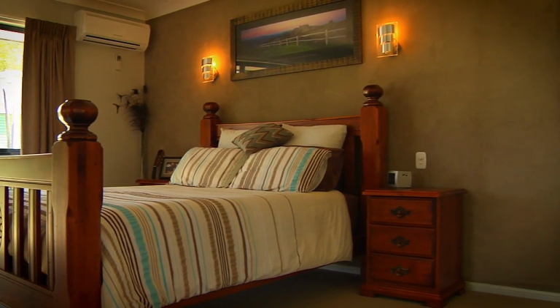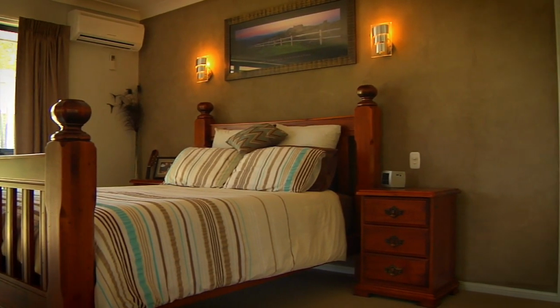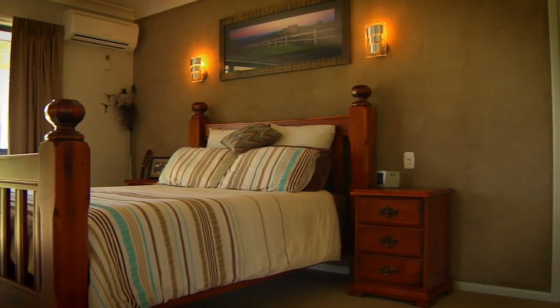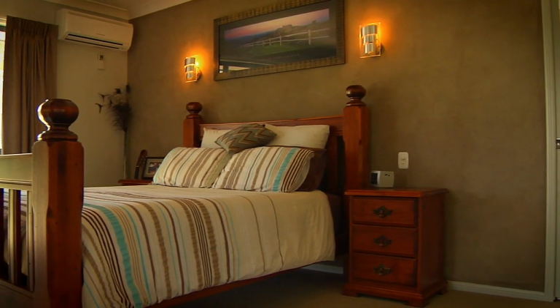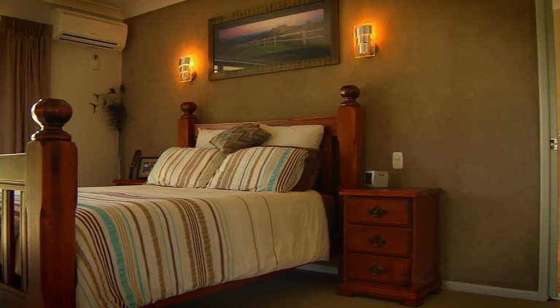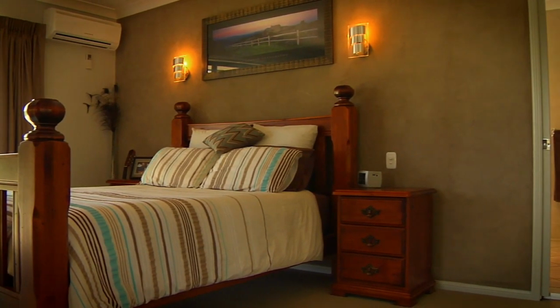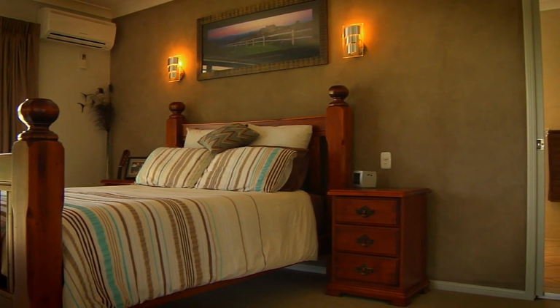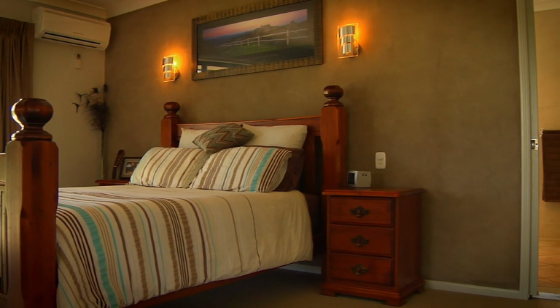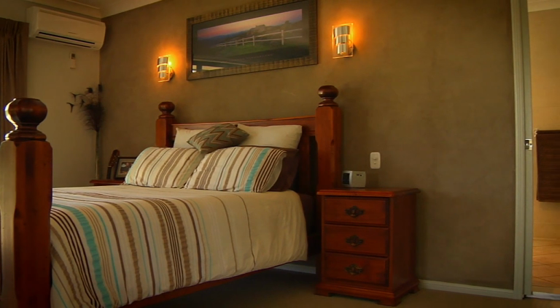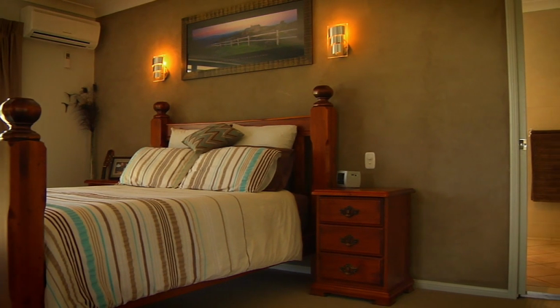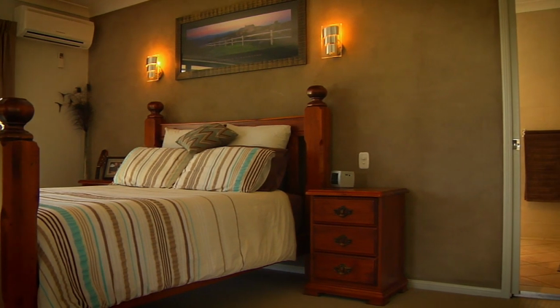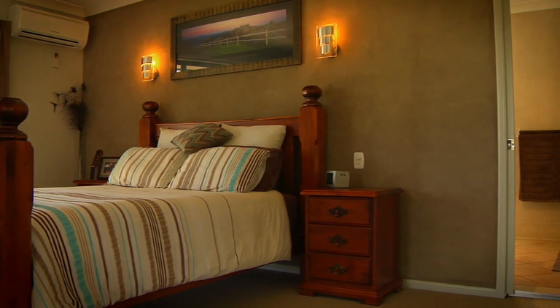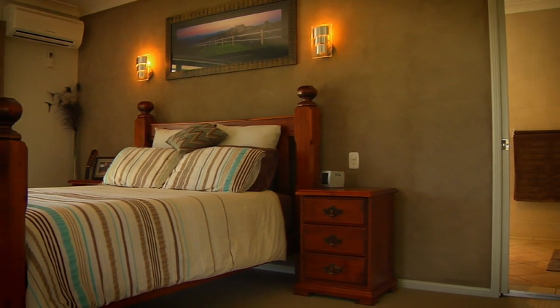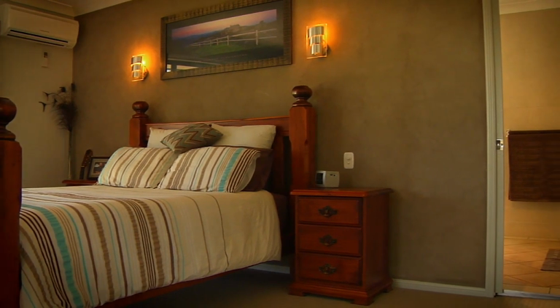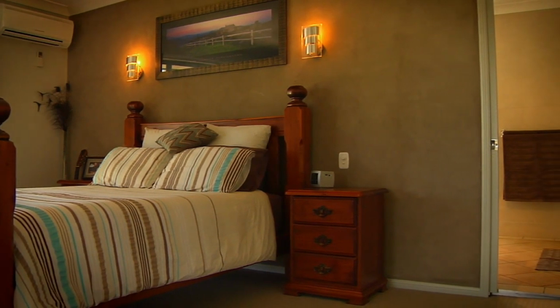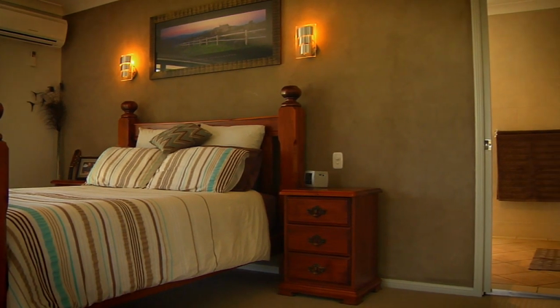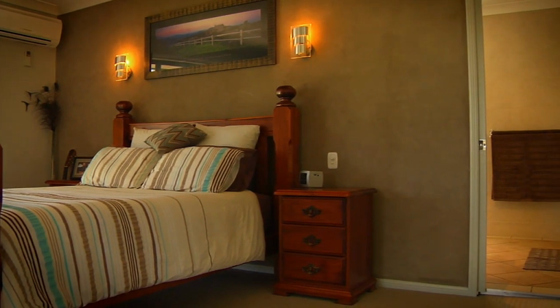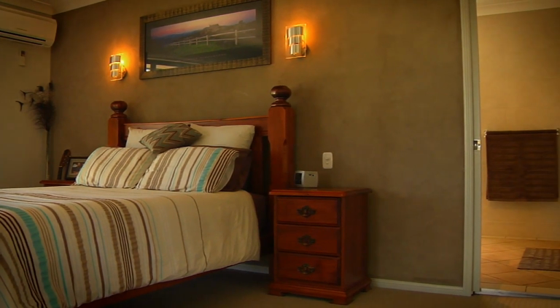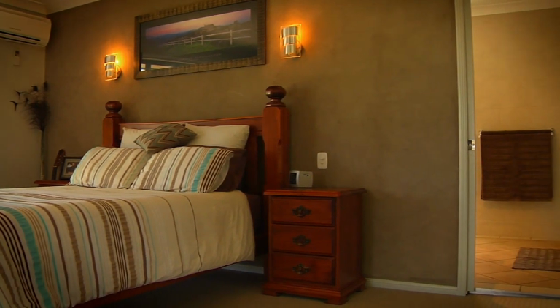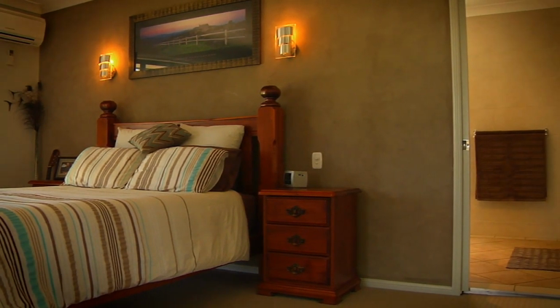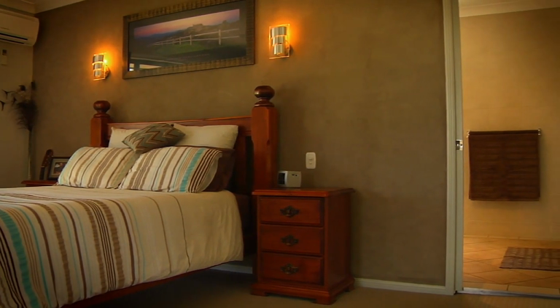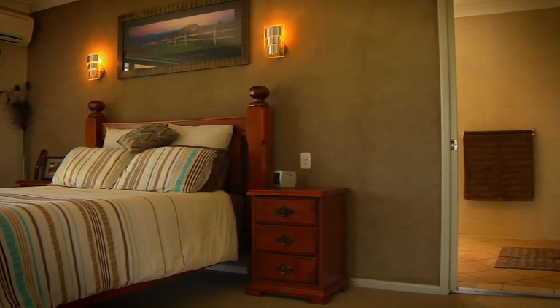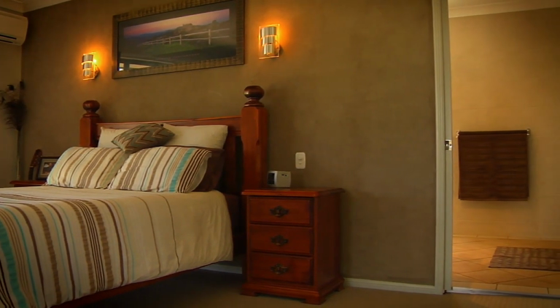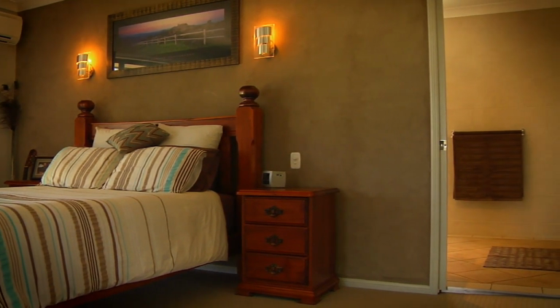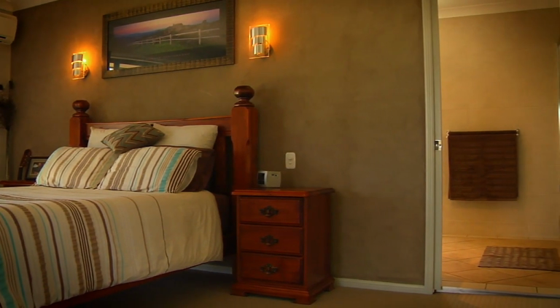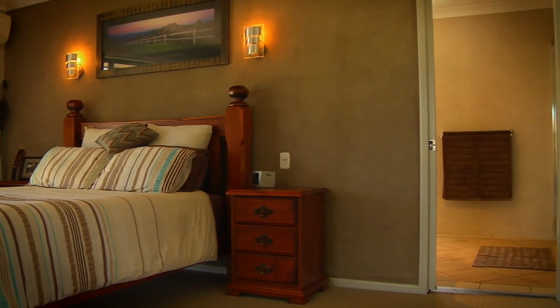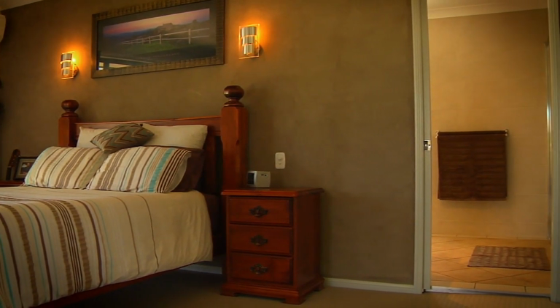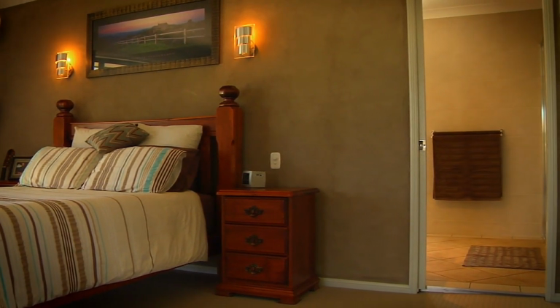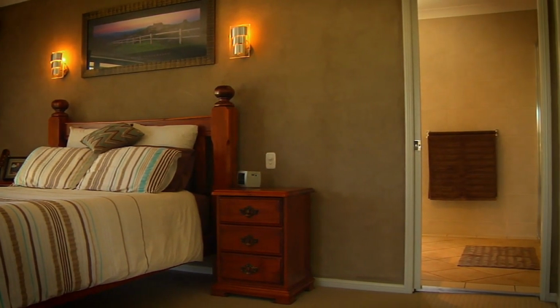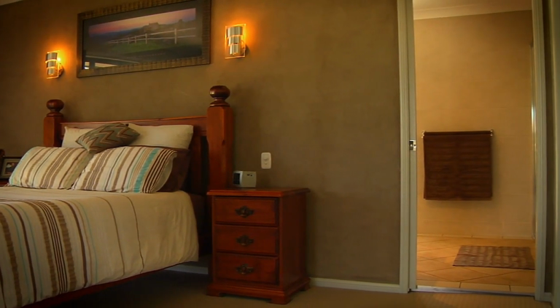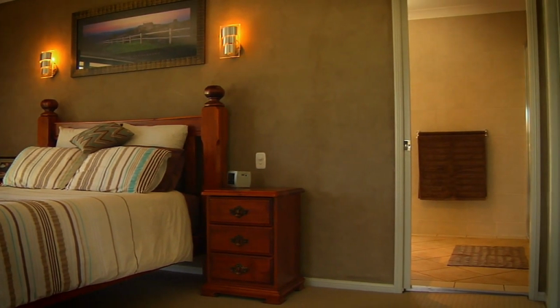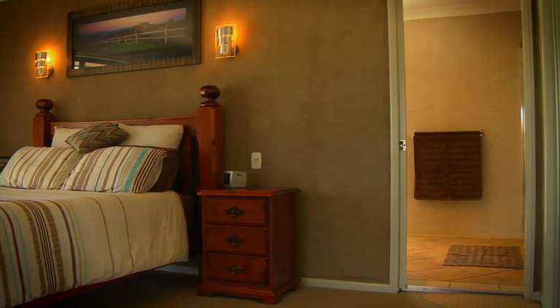The master suite has a walk-in robe, stunning ensuite with triple-head shower, plus spa bath and double vanity.